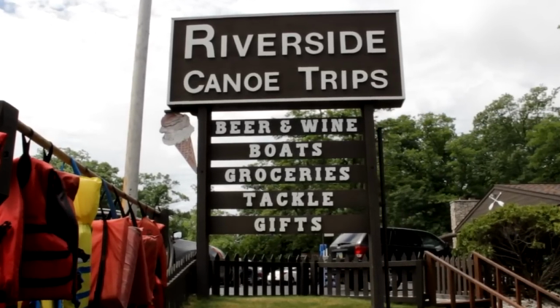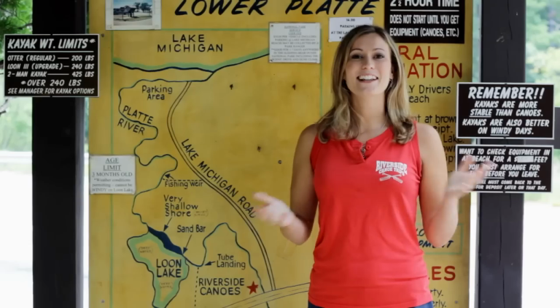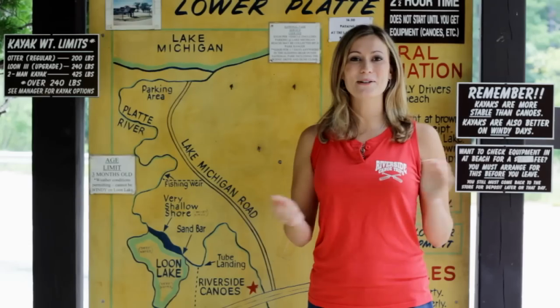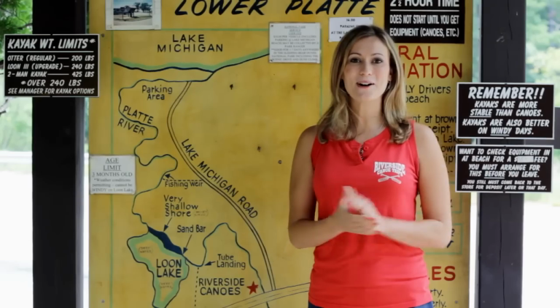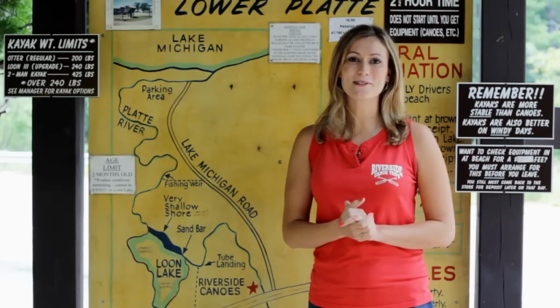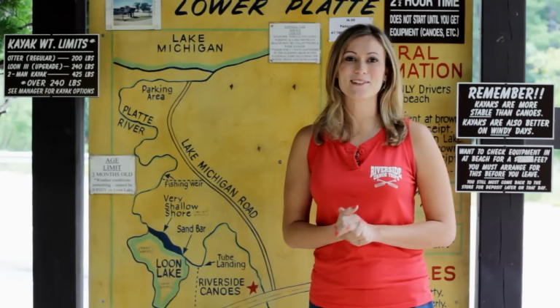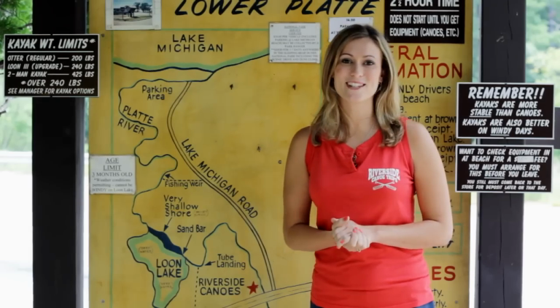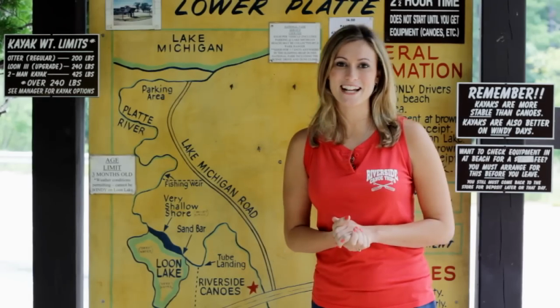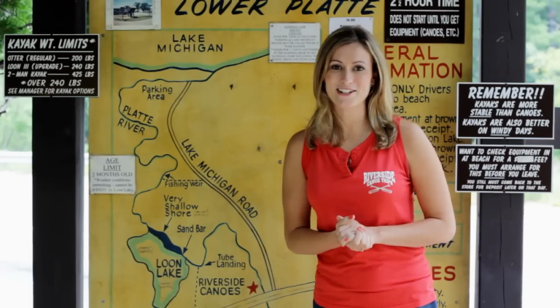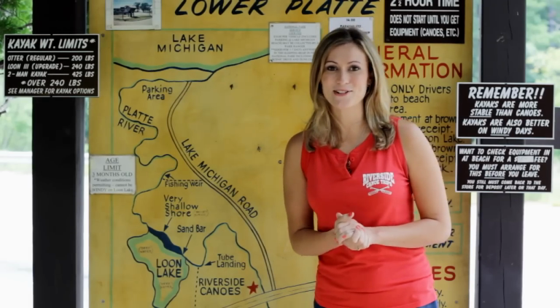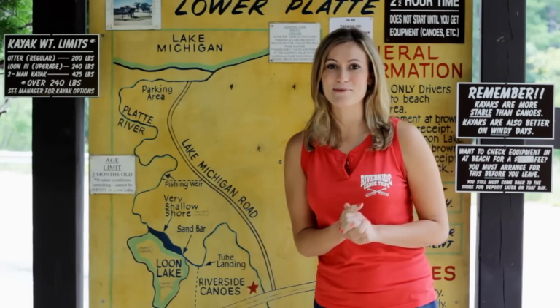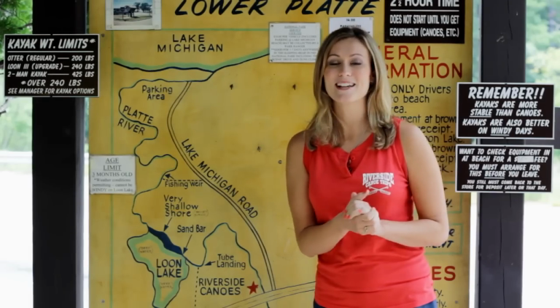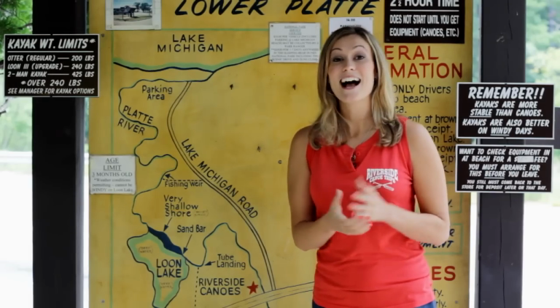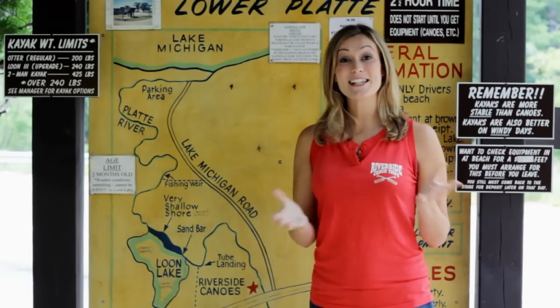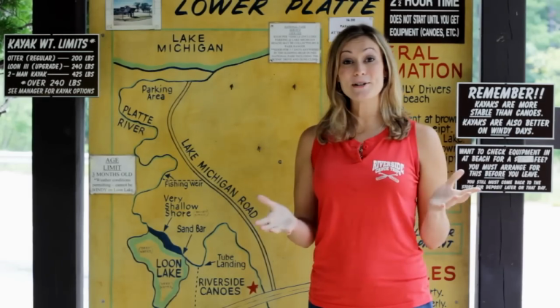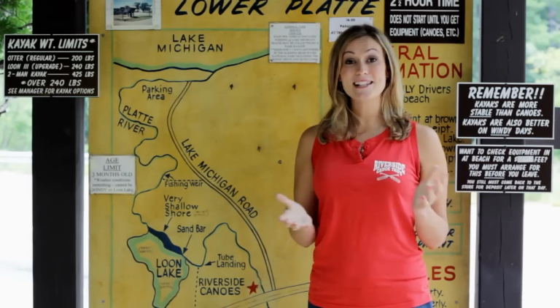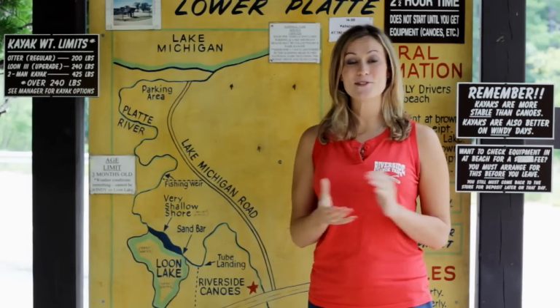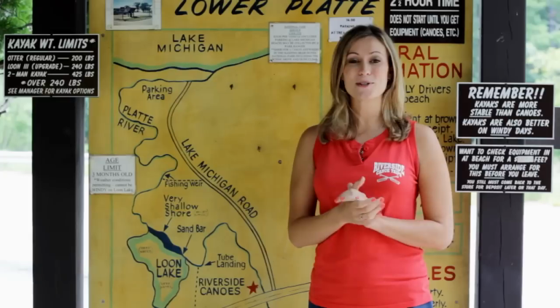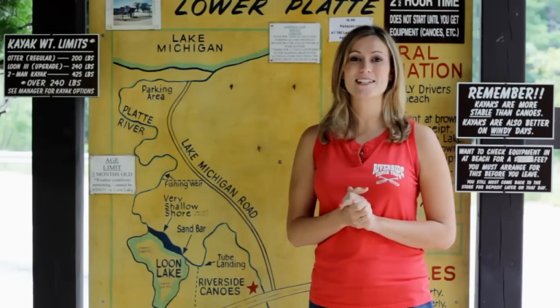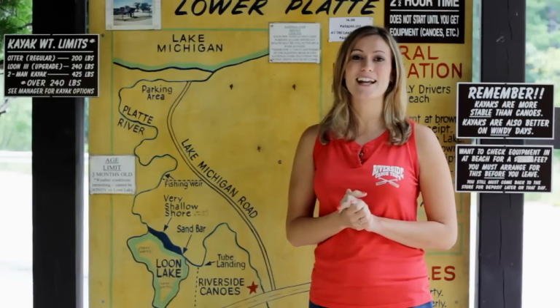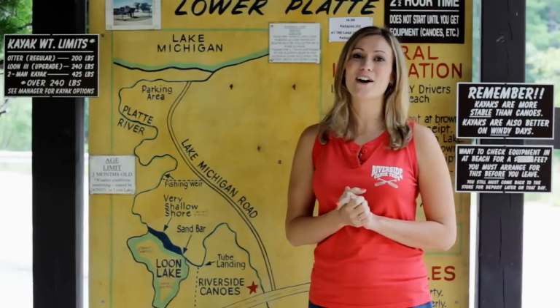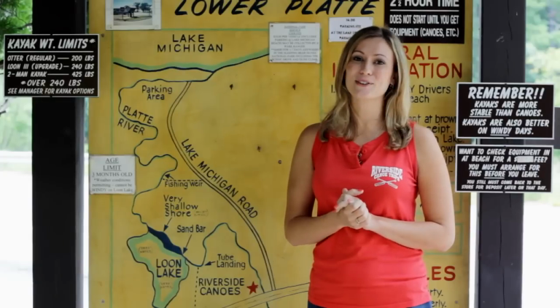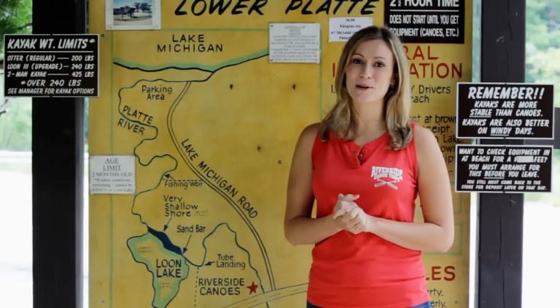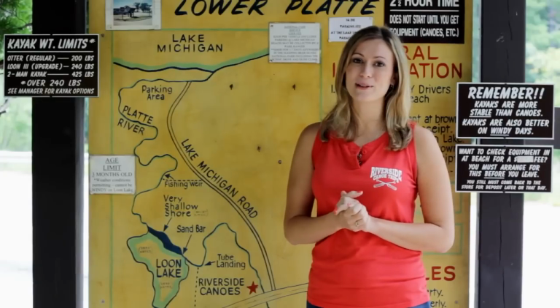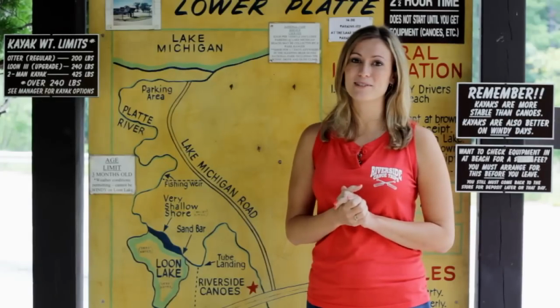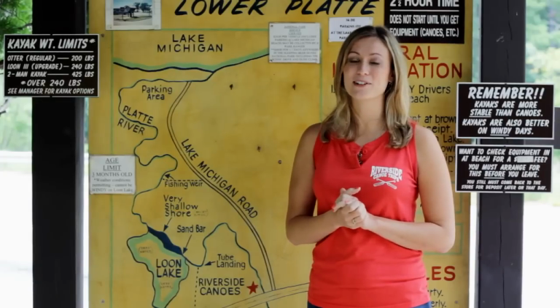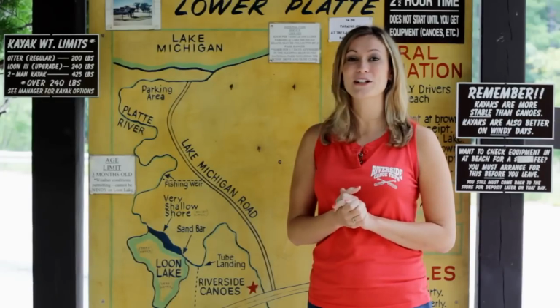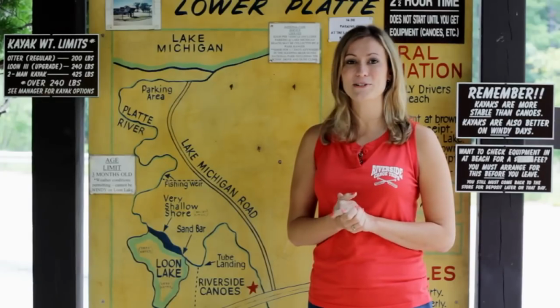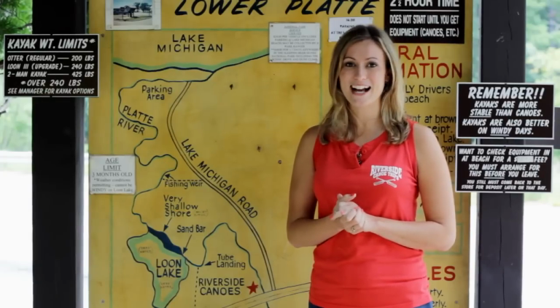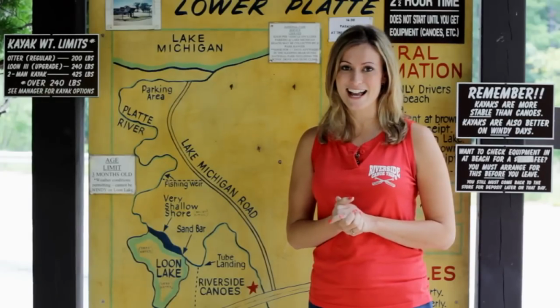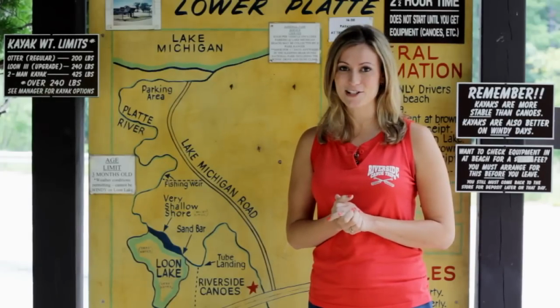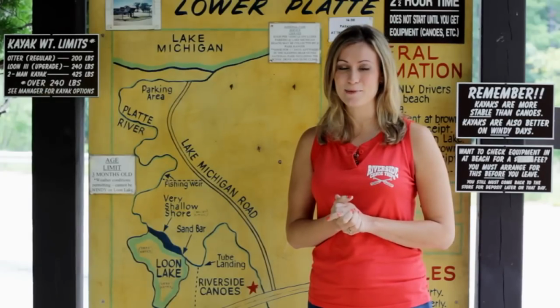Hello and welcome to Riverside Canoe Trips. I see you guys have chosen to take our Lower Platte River canoe and kayak trip.